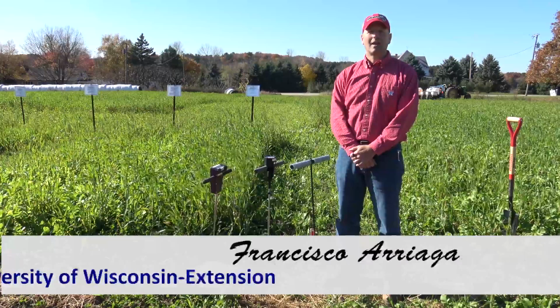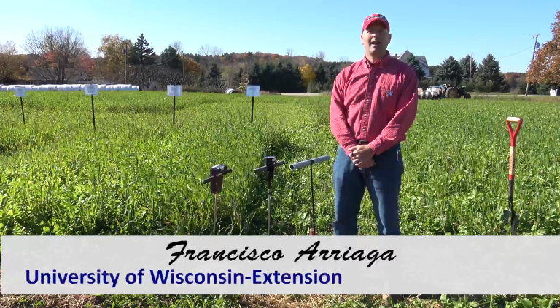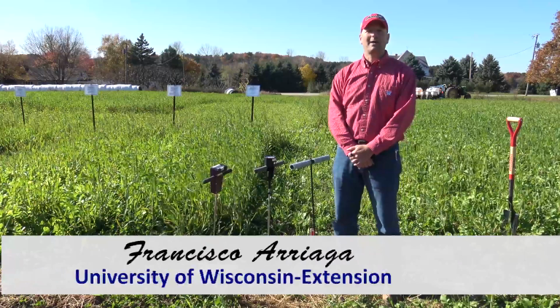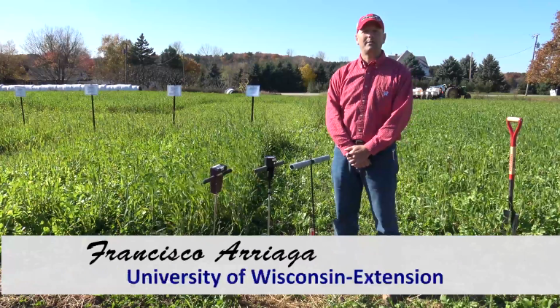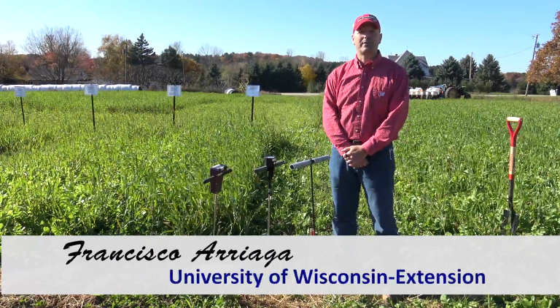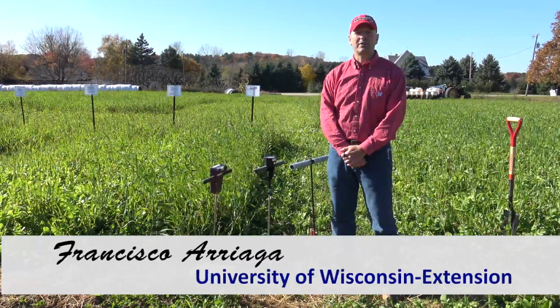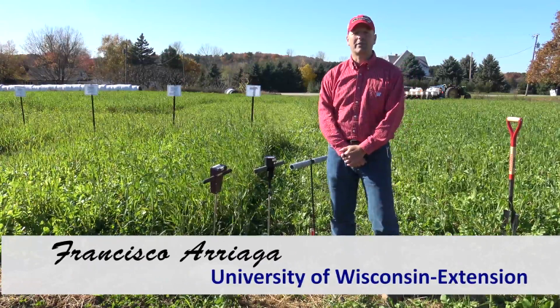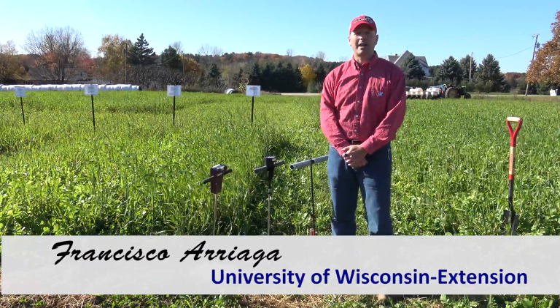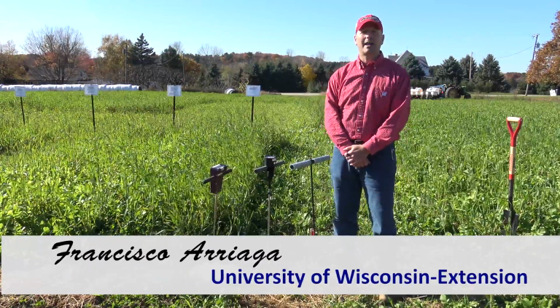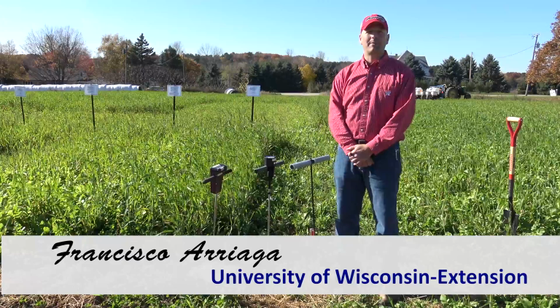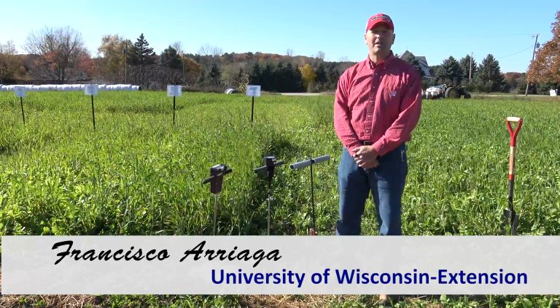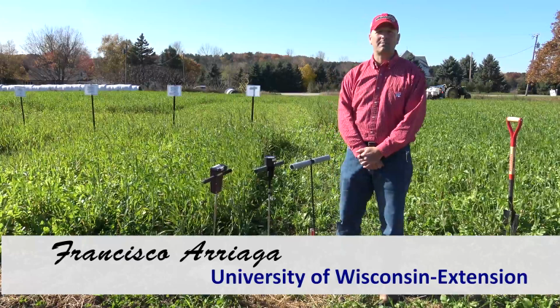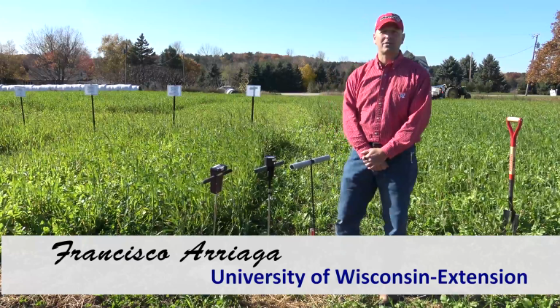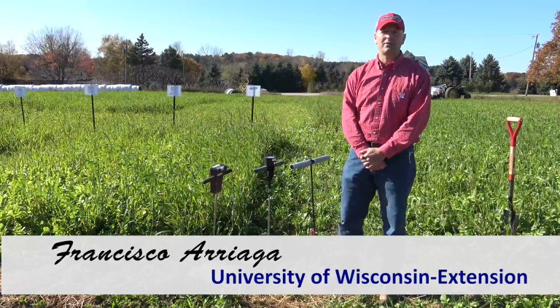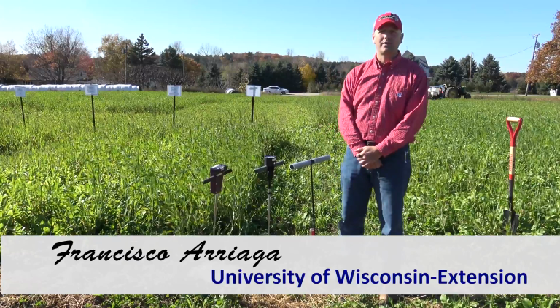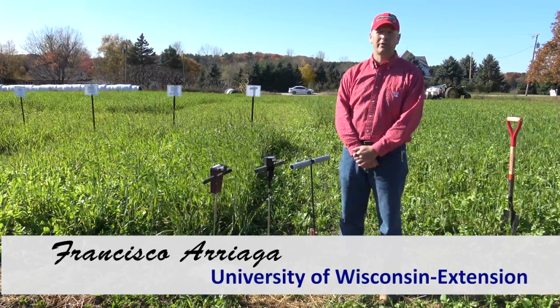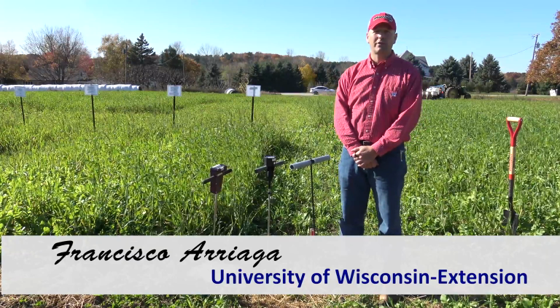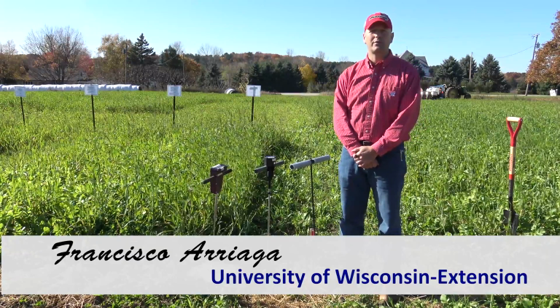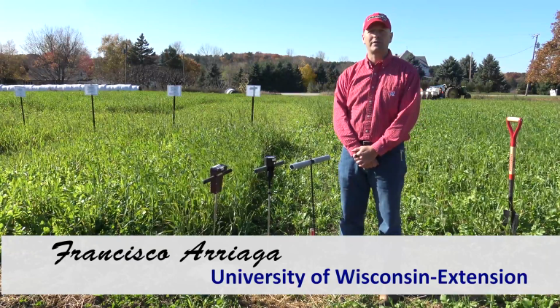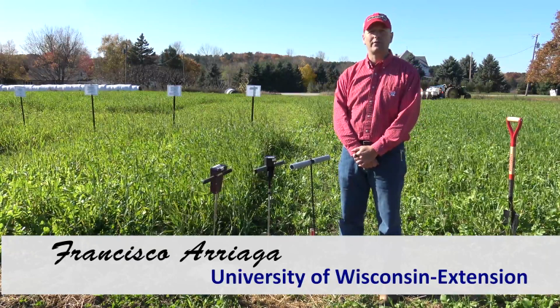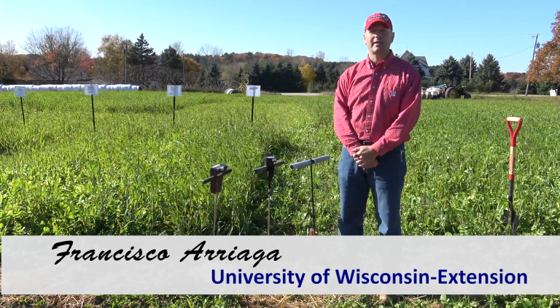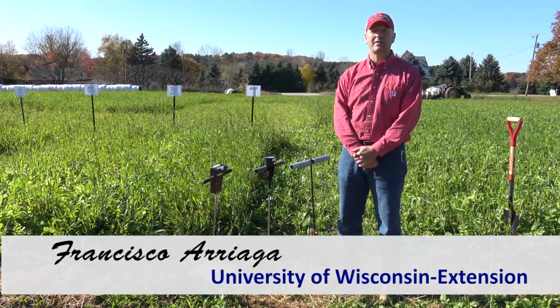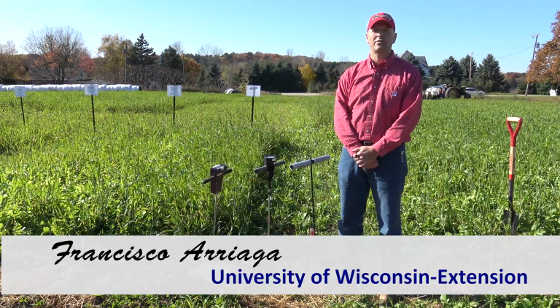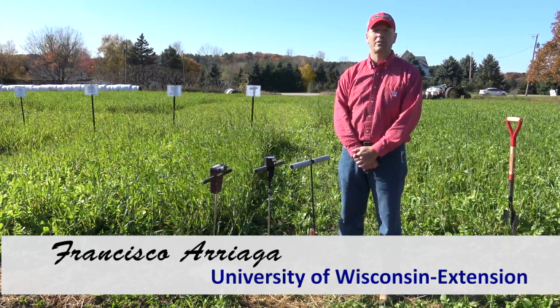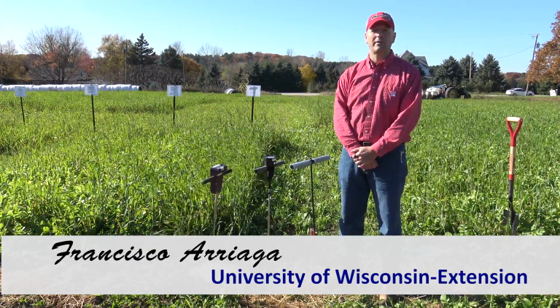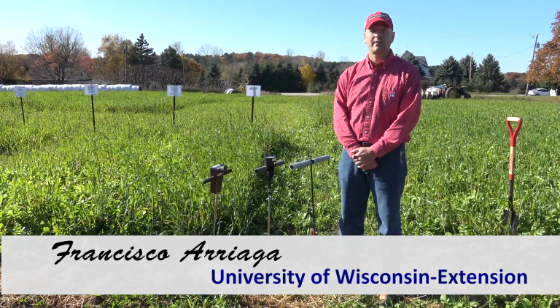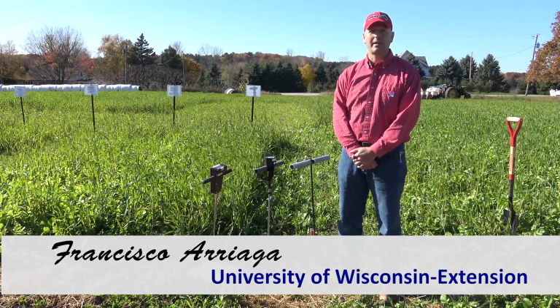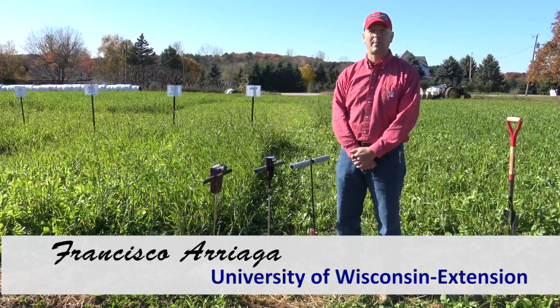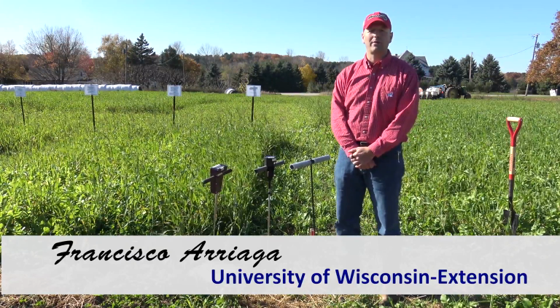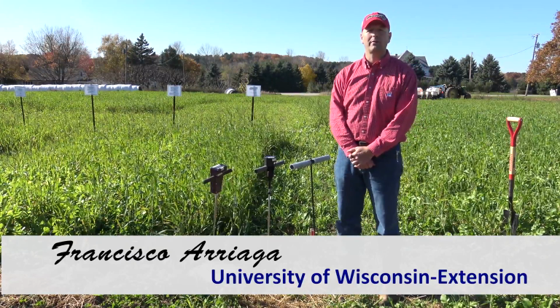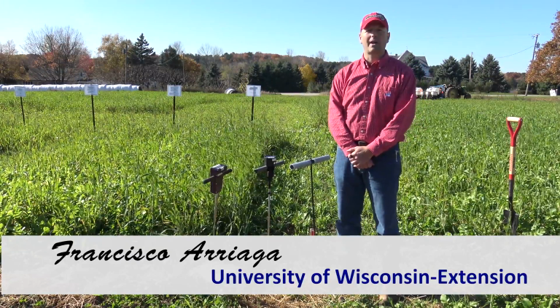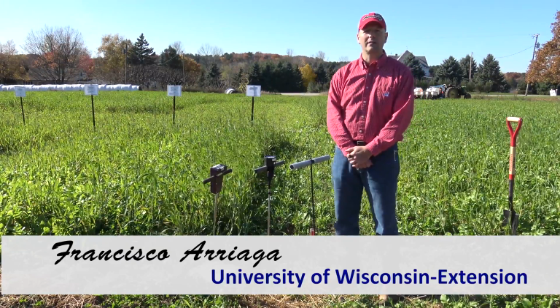Hi, my name is Francisco Arriaga. I'm a state specialist with the University of Wisconsin Extension Service and the Department of Soil Science.